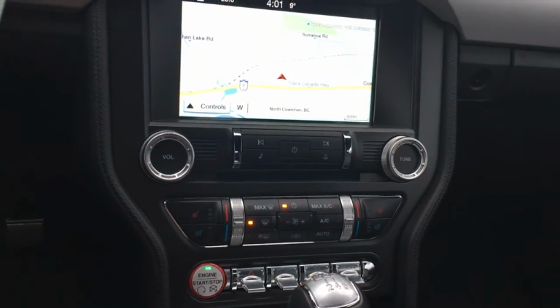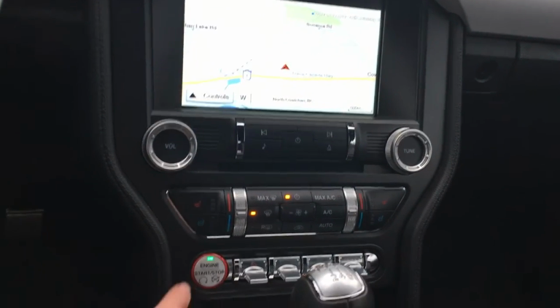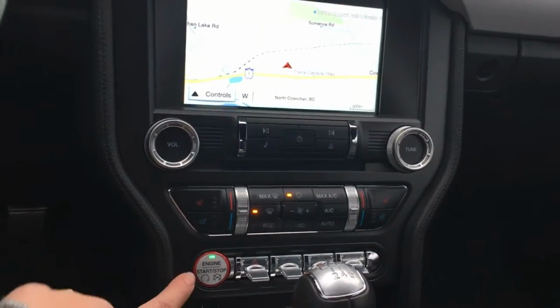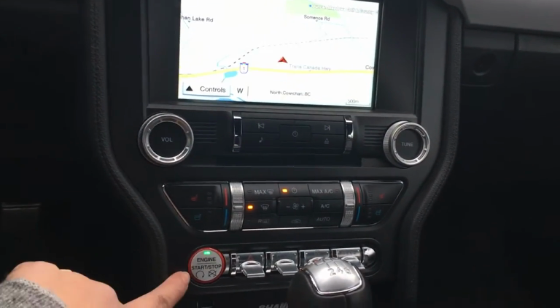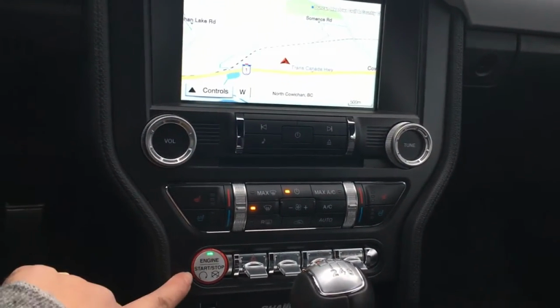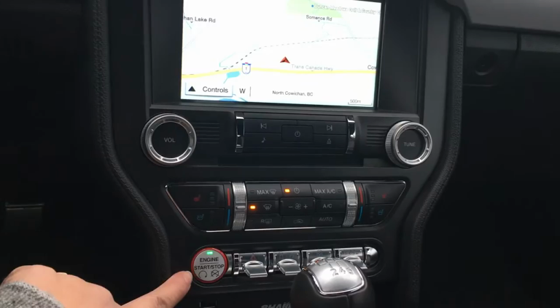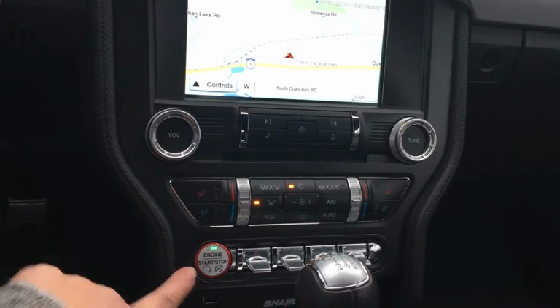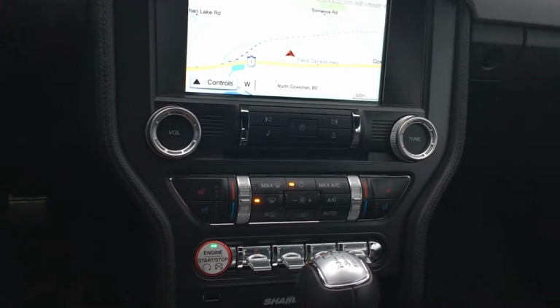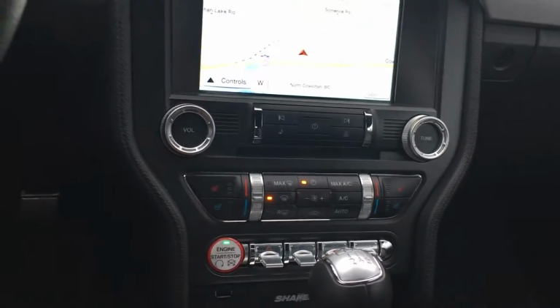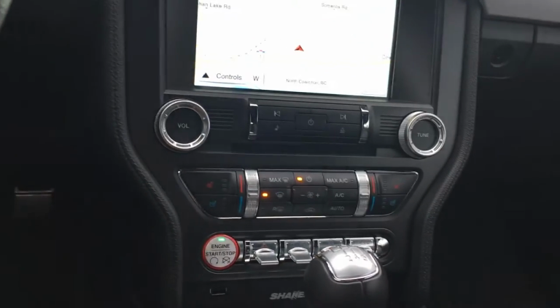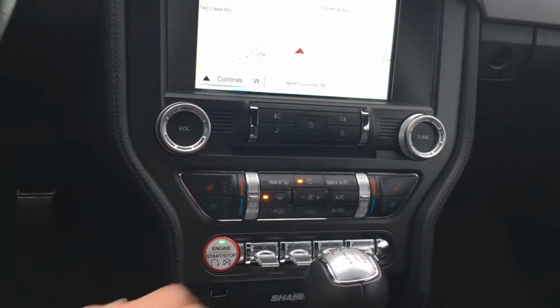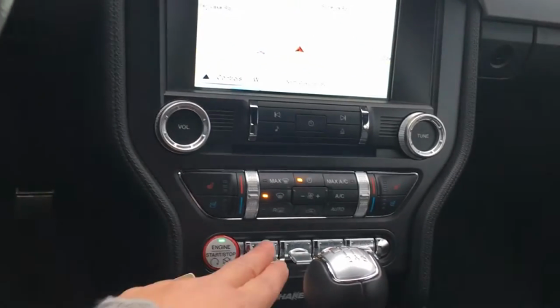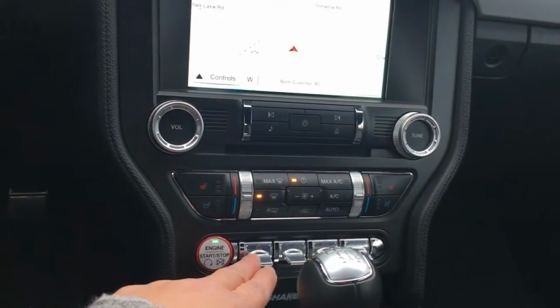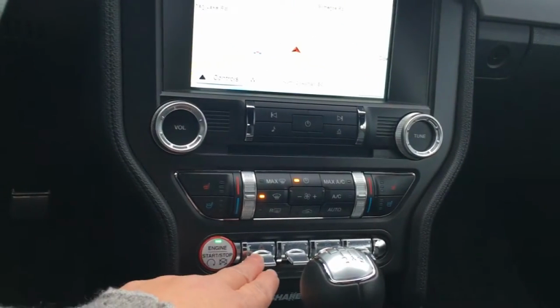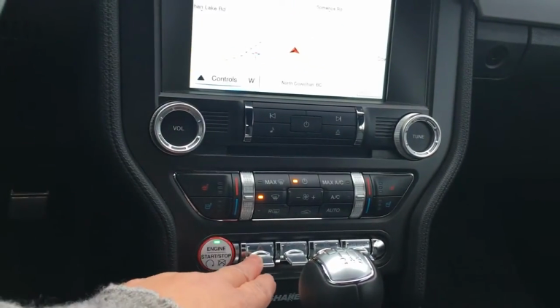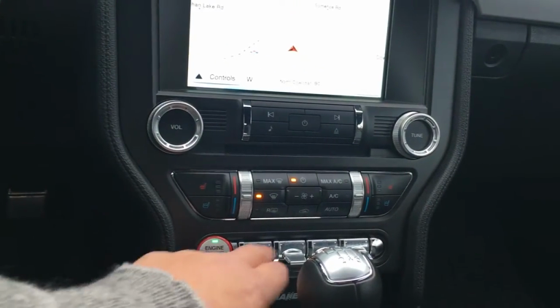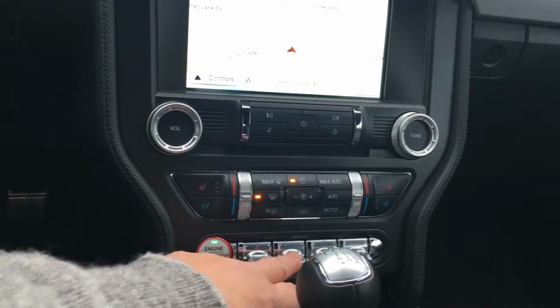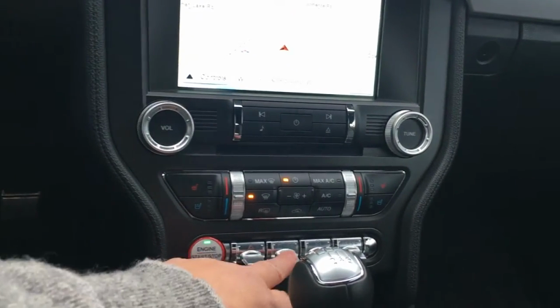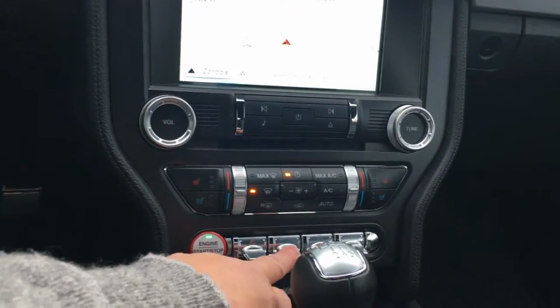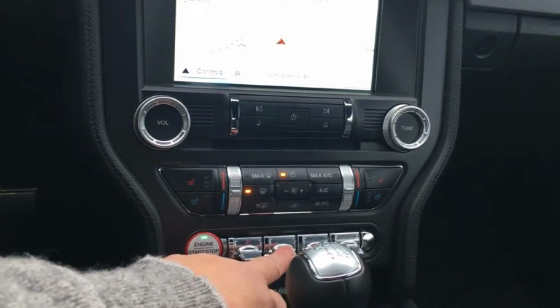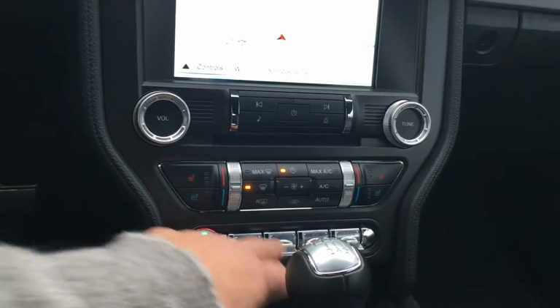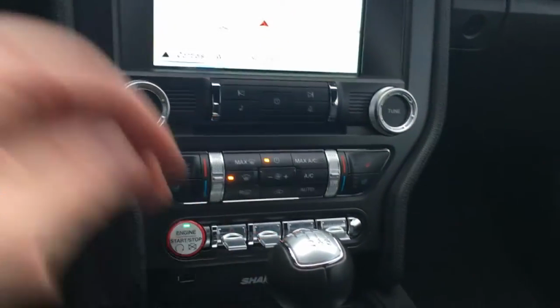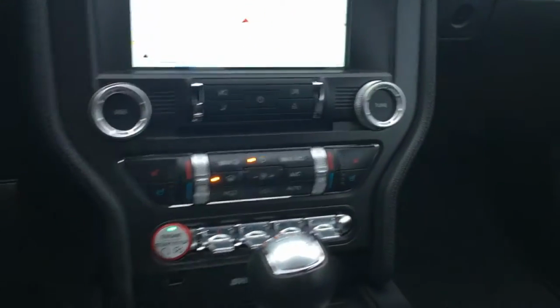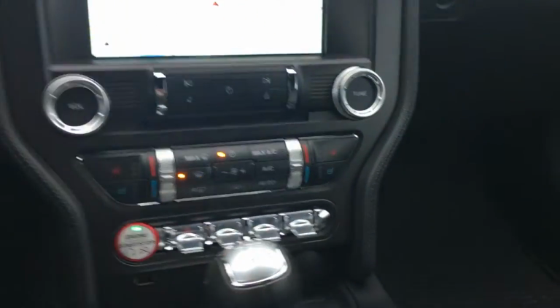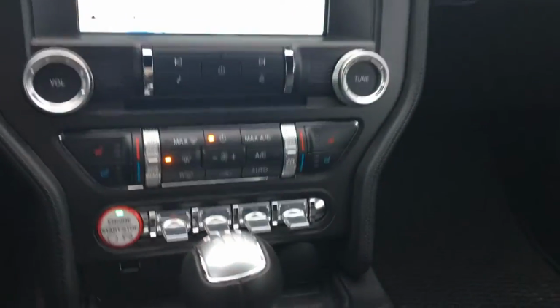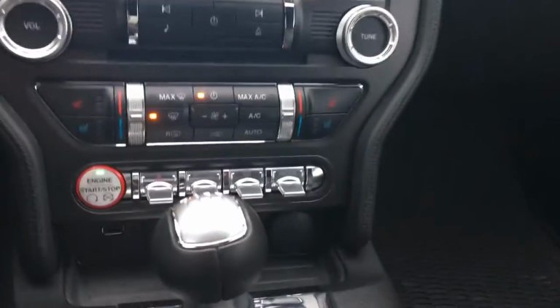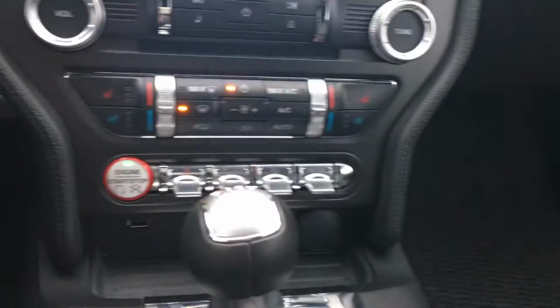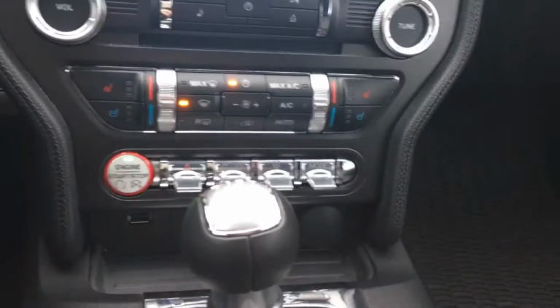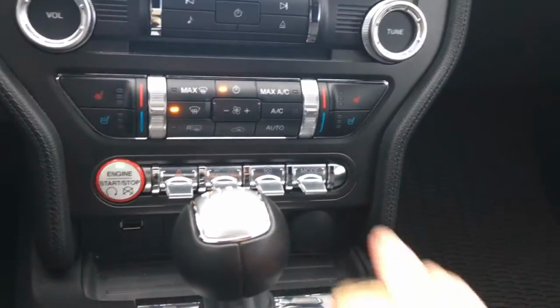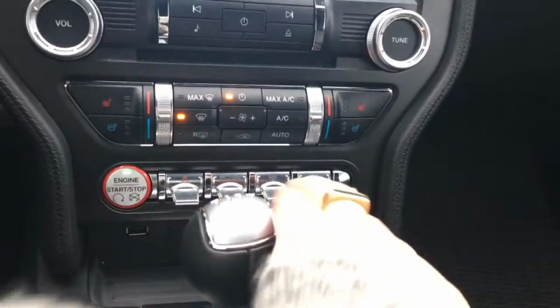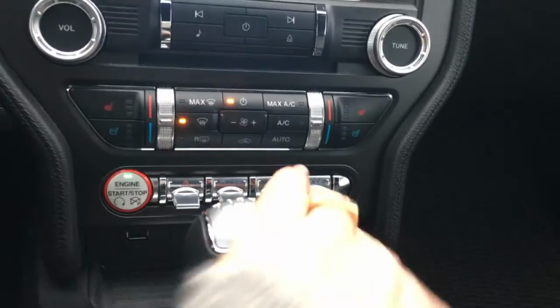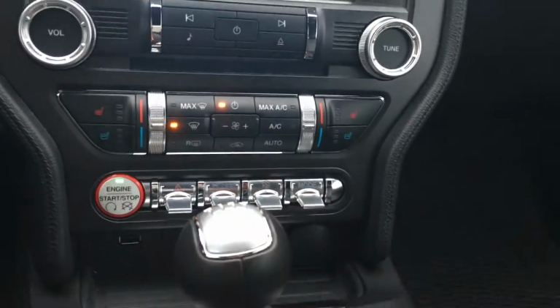Your engine start button is located there. This is your hazard lights, traction control, and as well you have your steering mode.